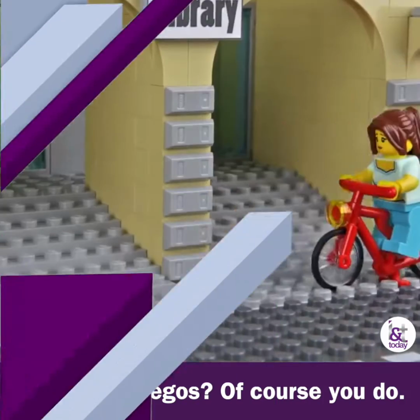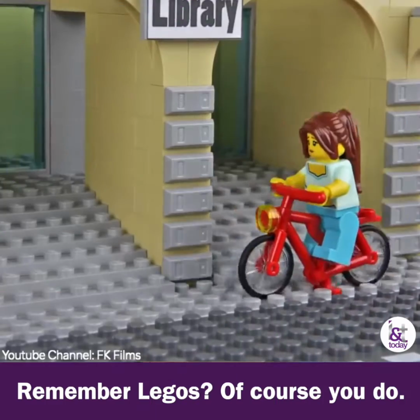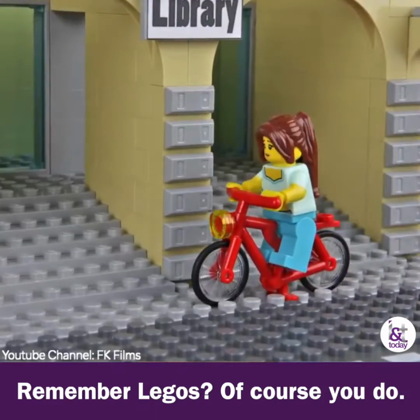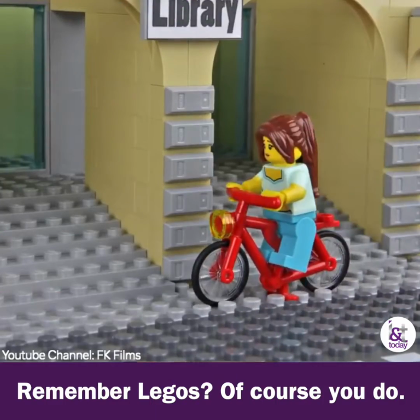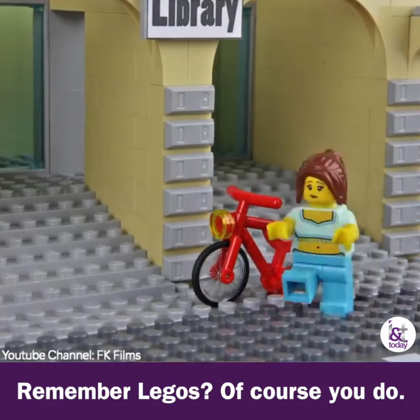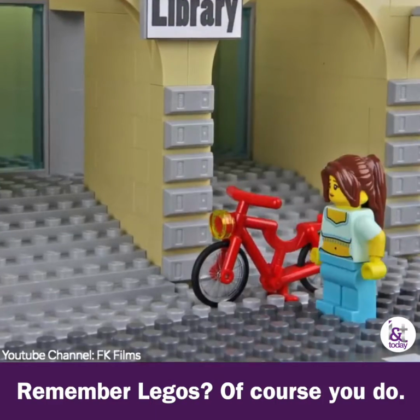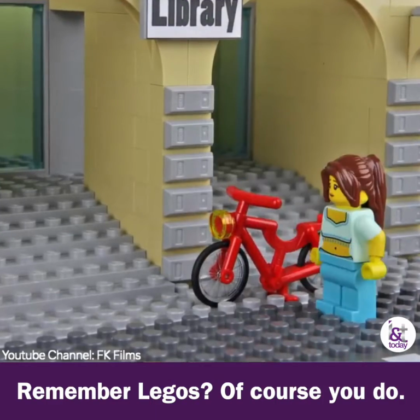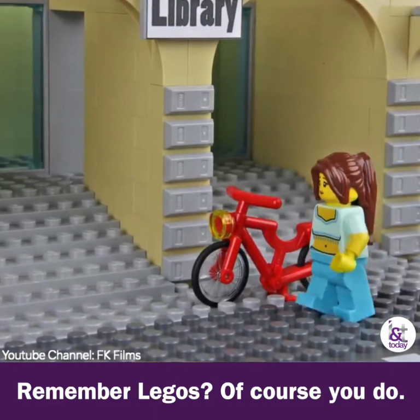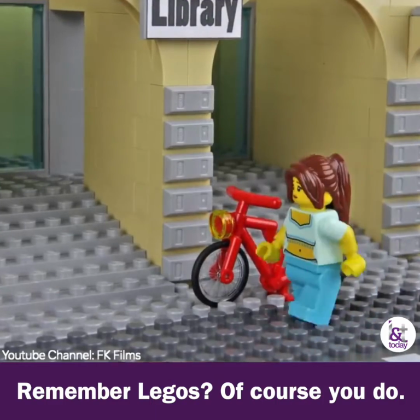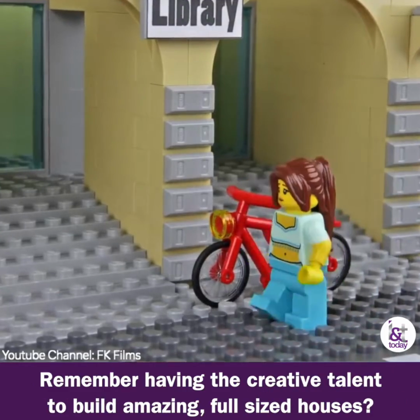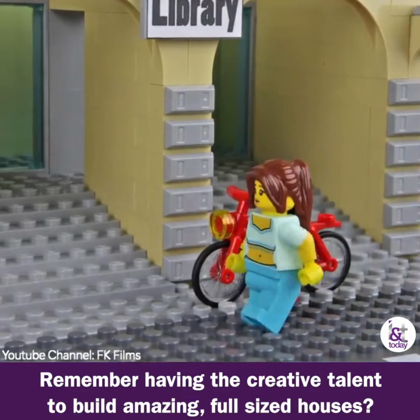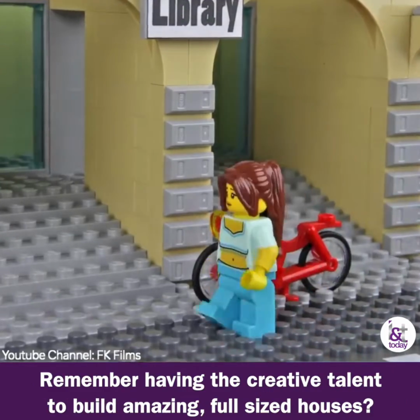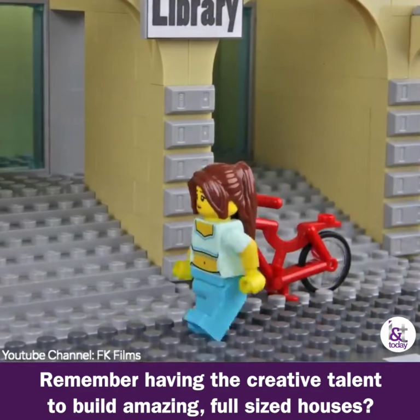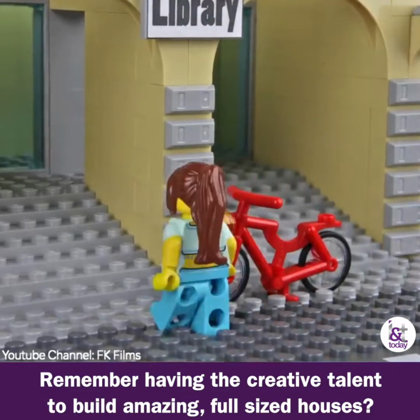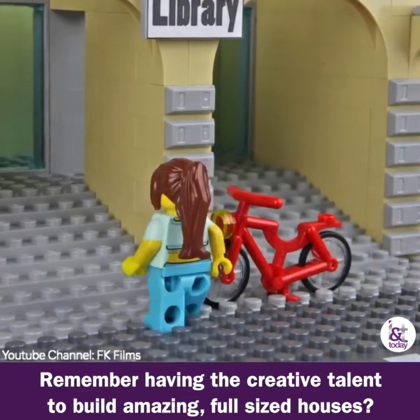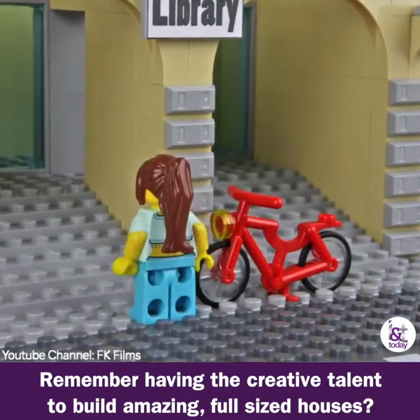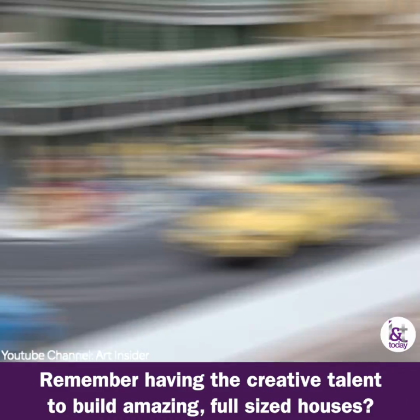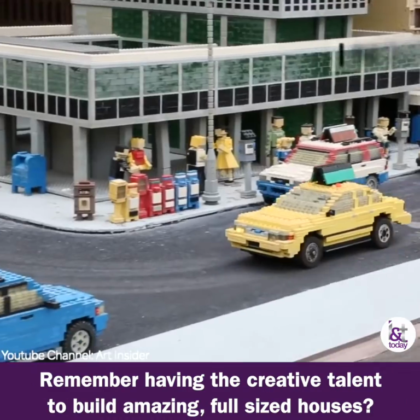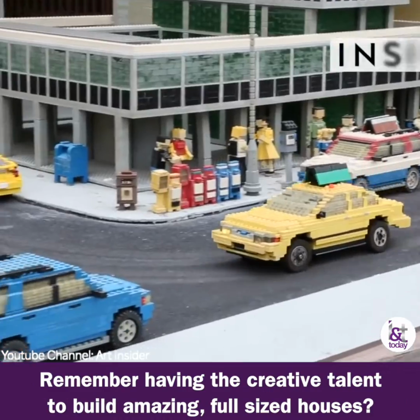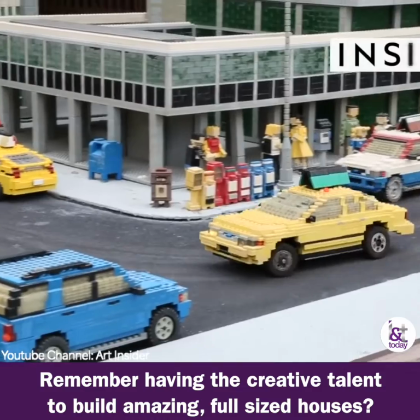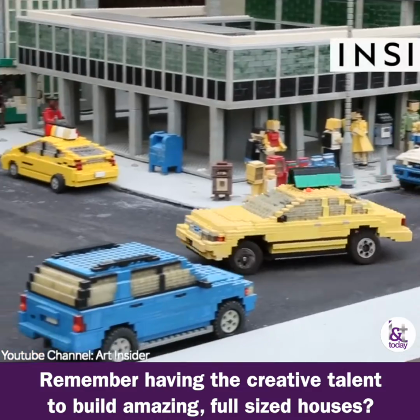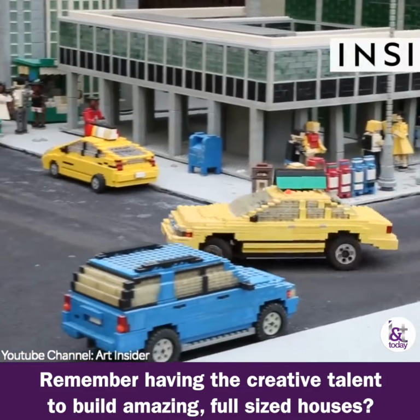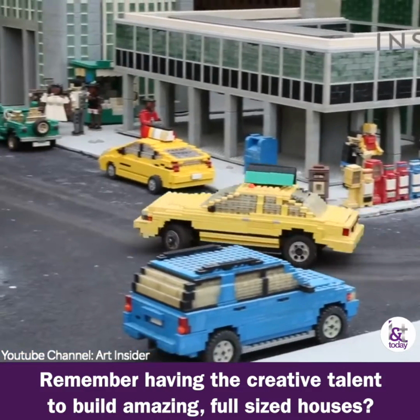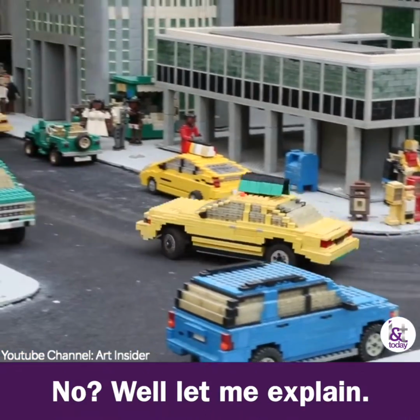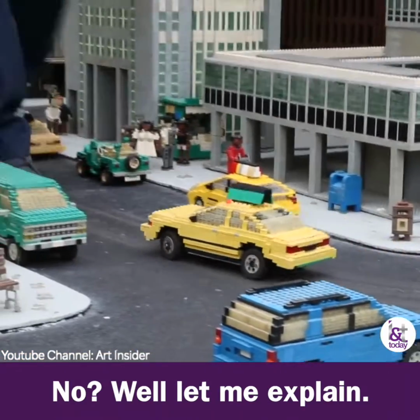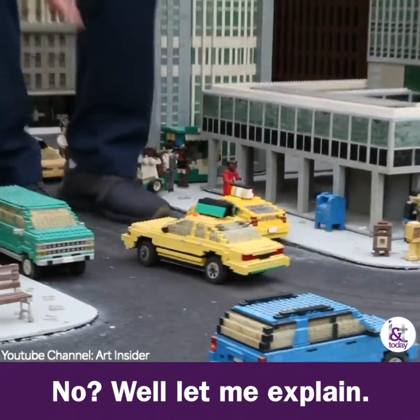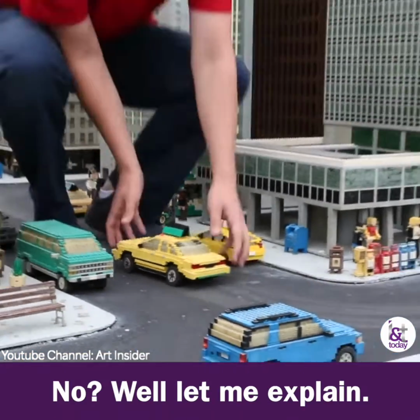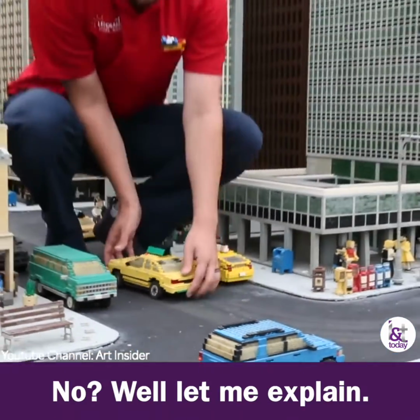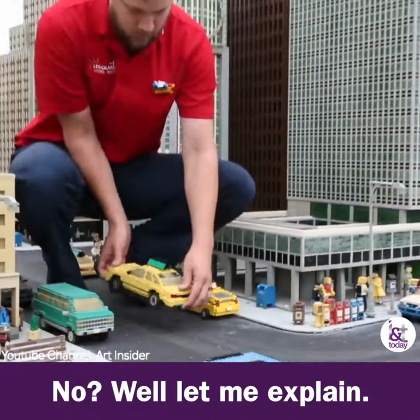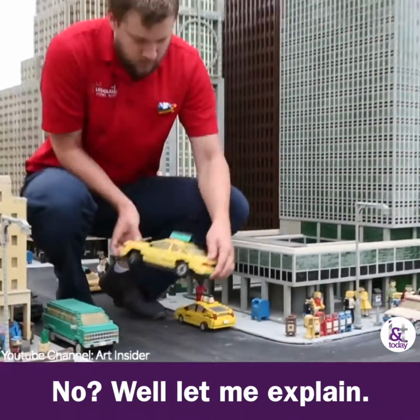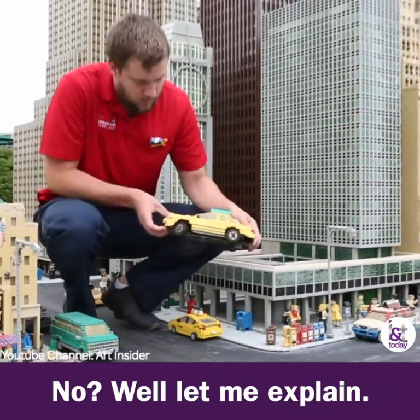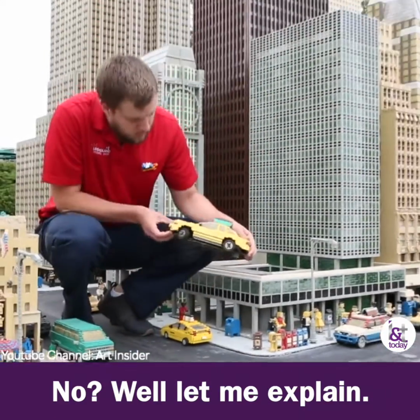Remember Legos? Of course you do. Remember having the creative talent to build amazing full-sized houses? No? Well, let me explain.